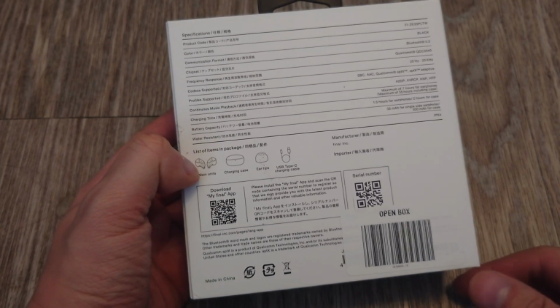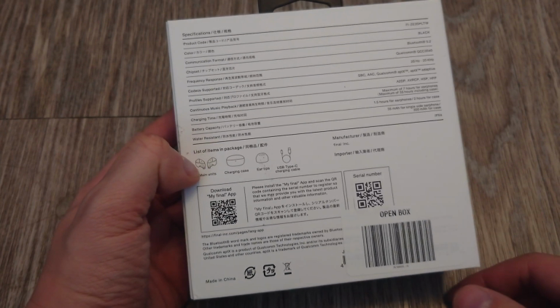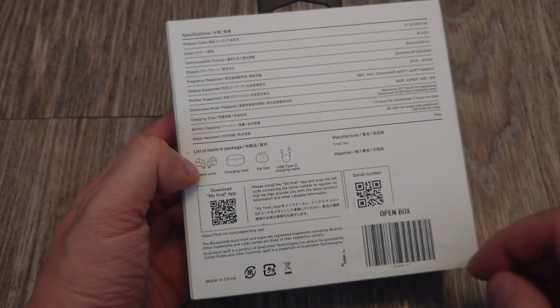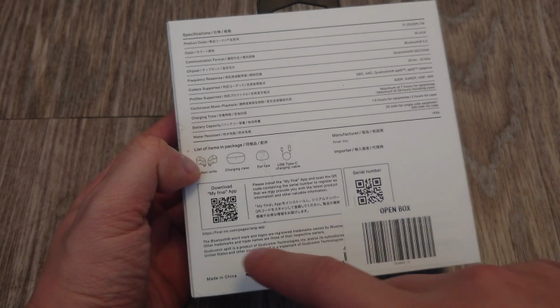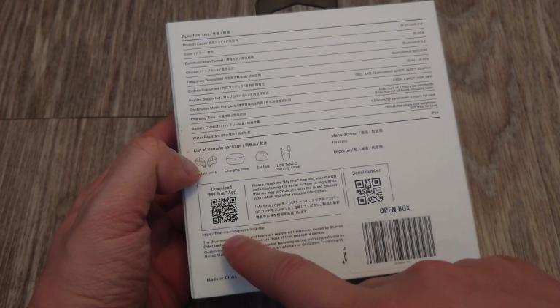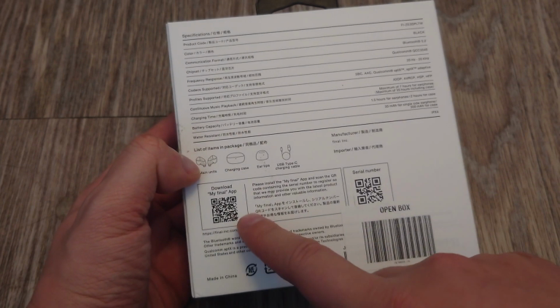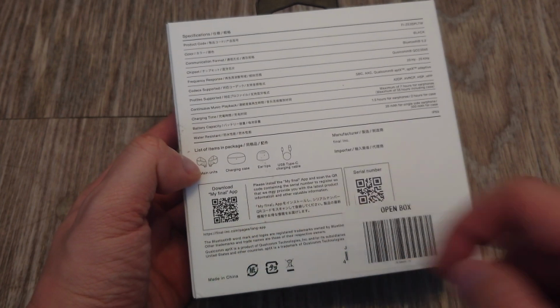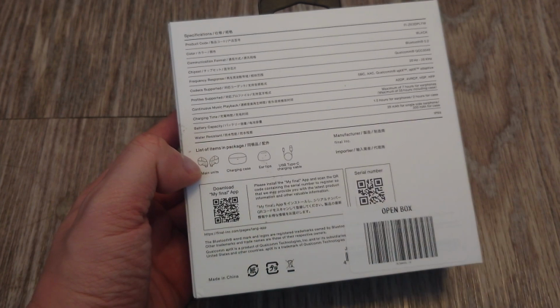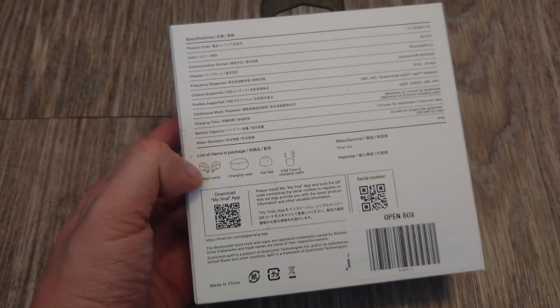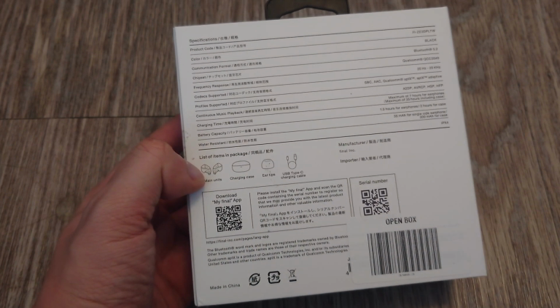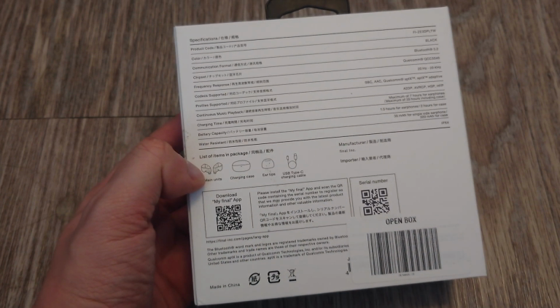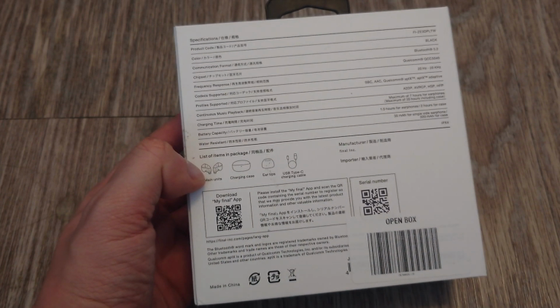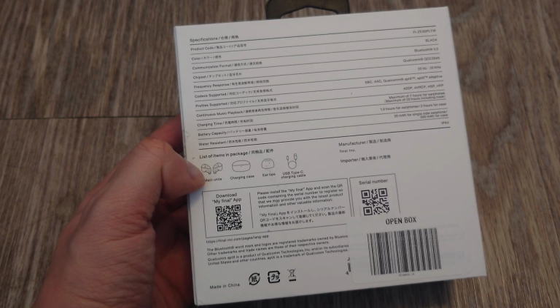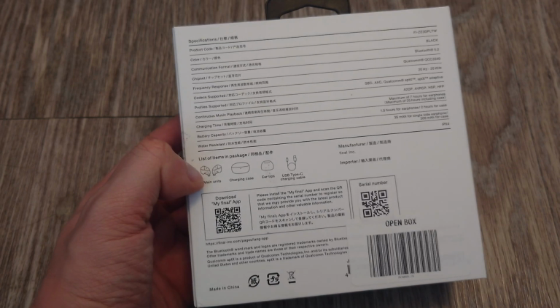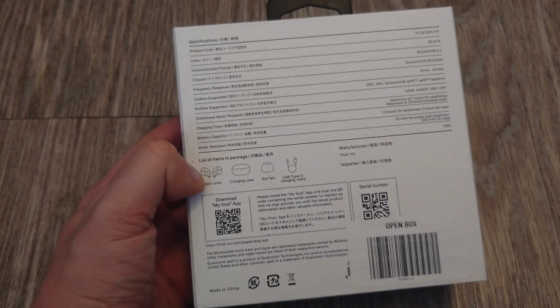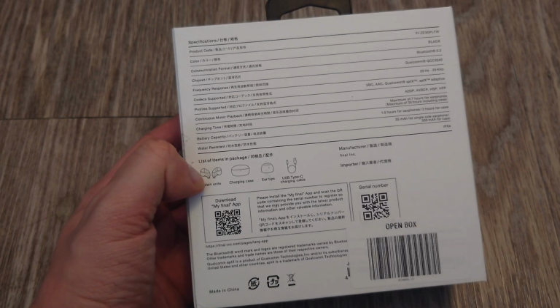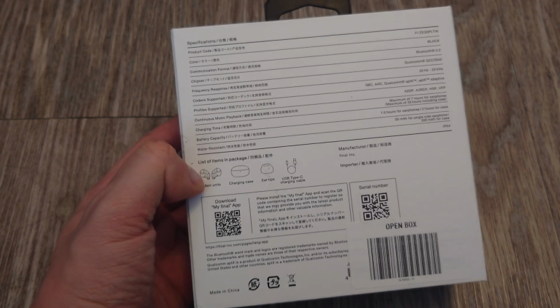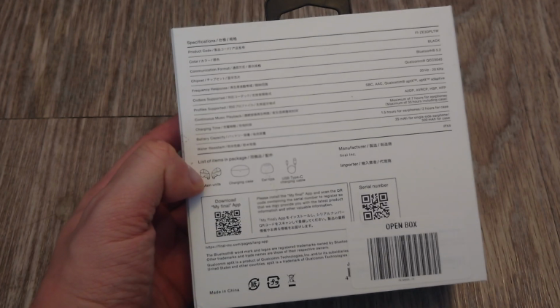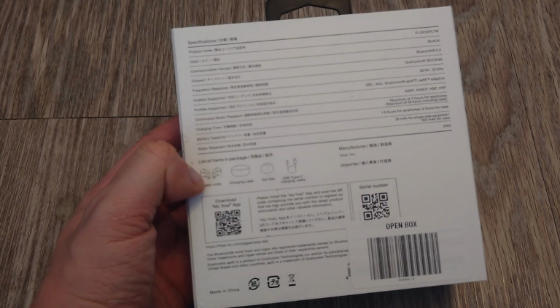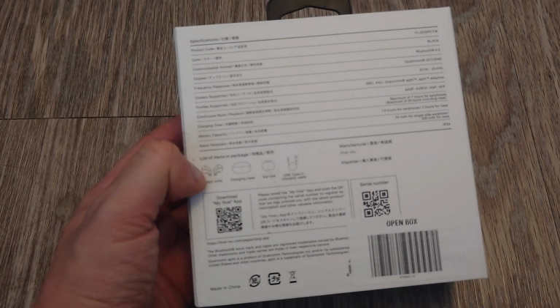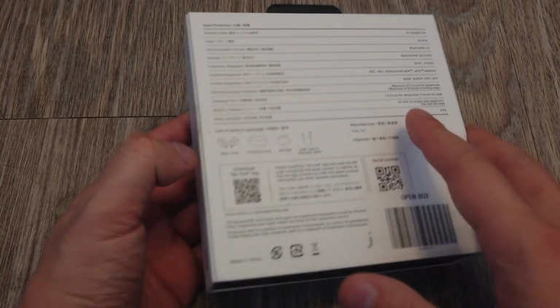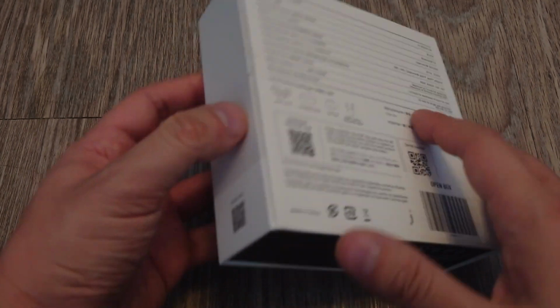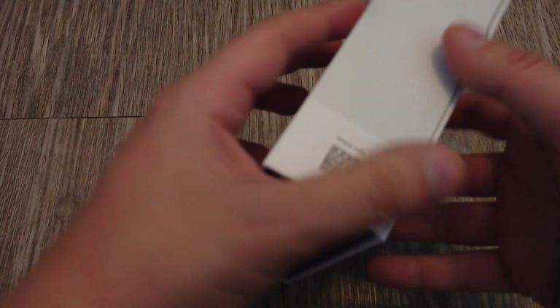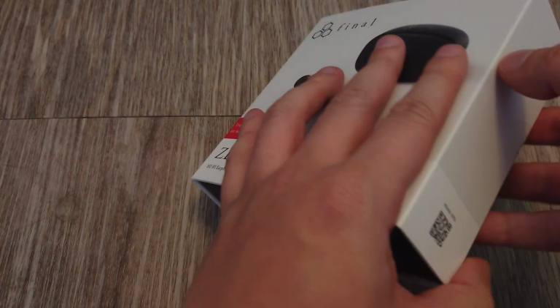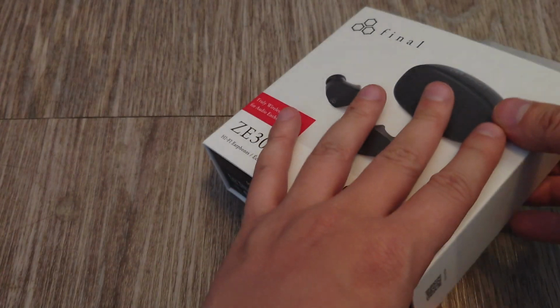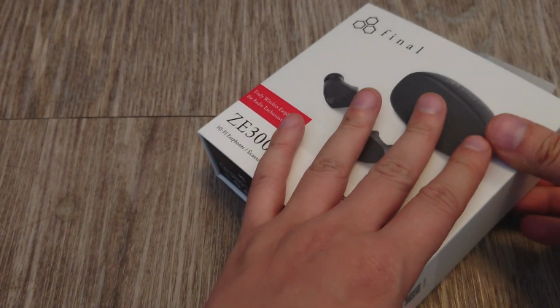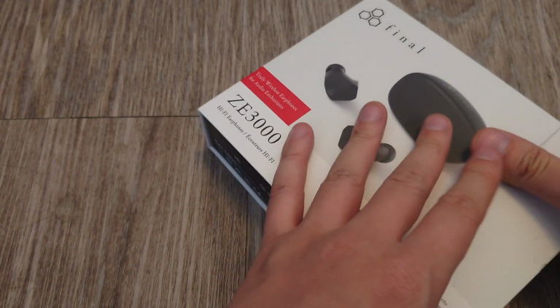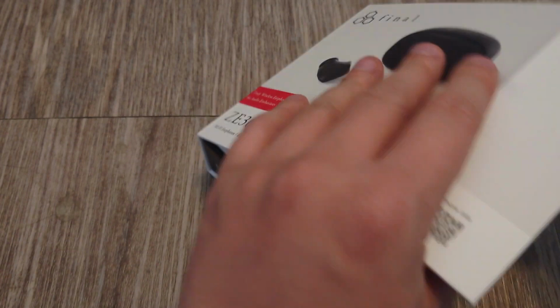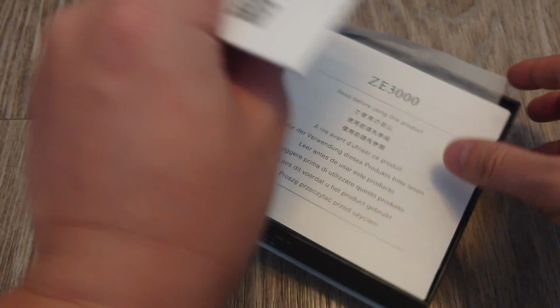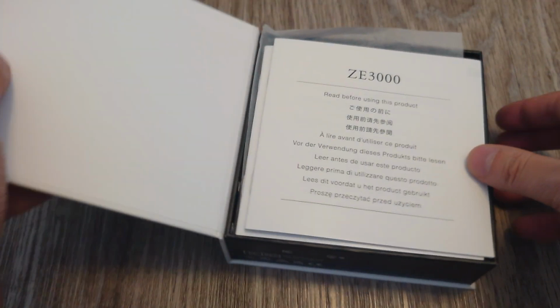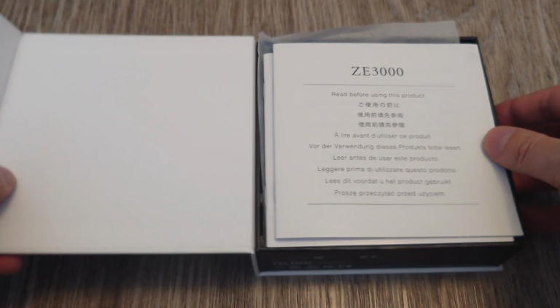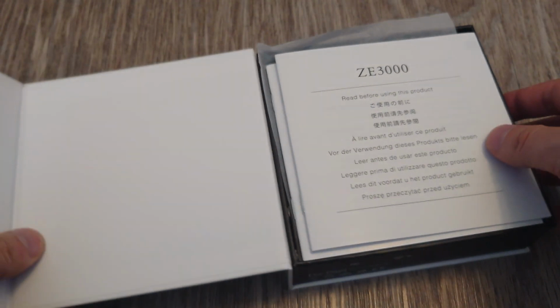They also come with an app — you can download the Final app to fine-tune it even more. So let's check it out.